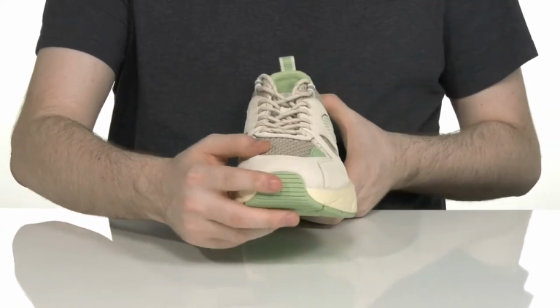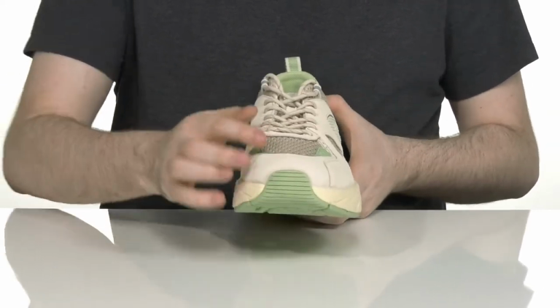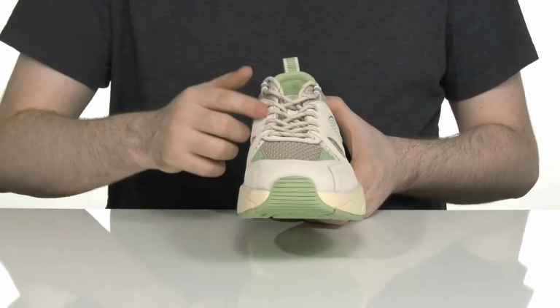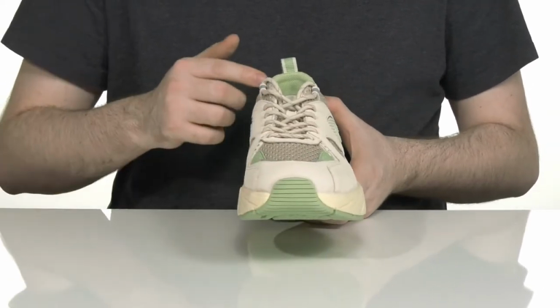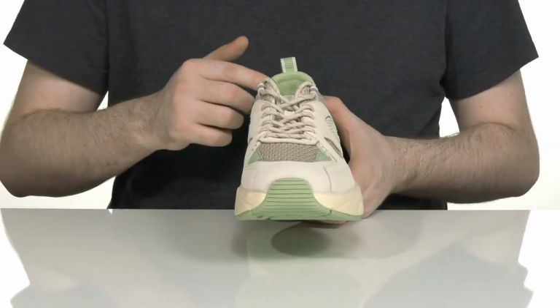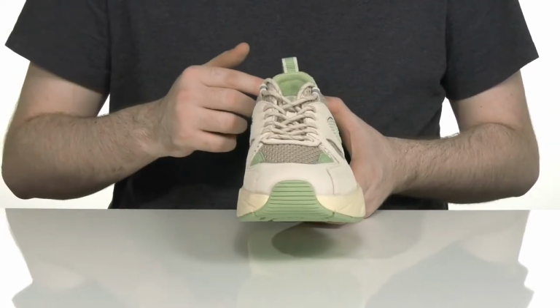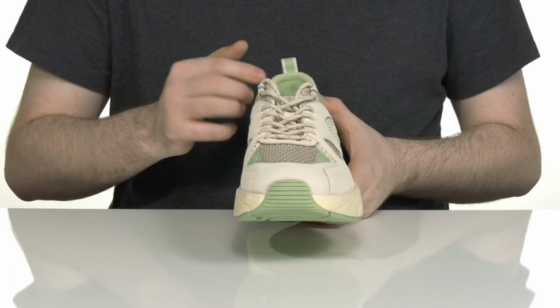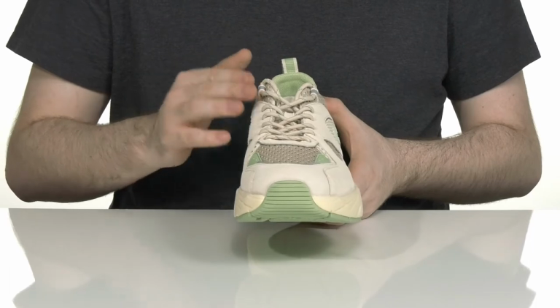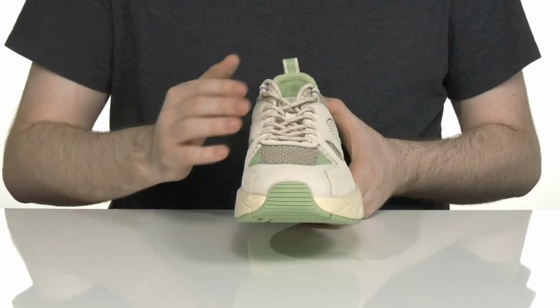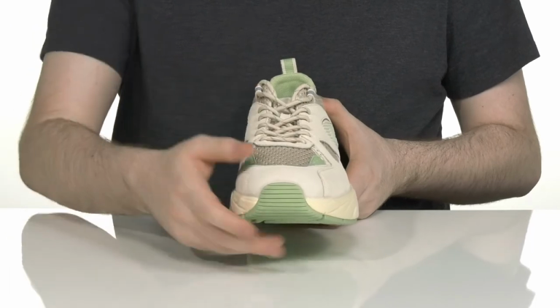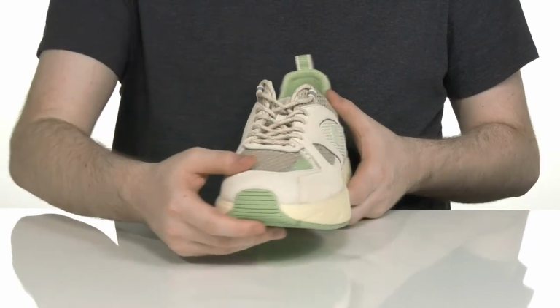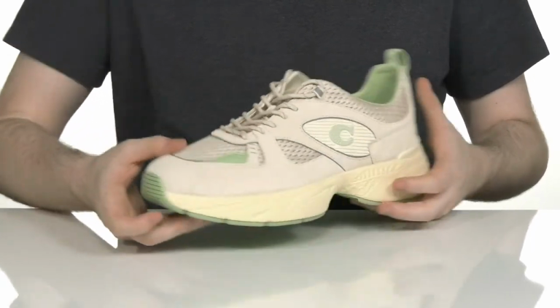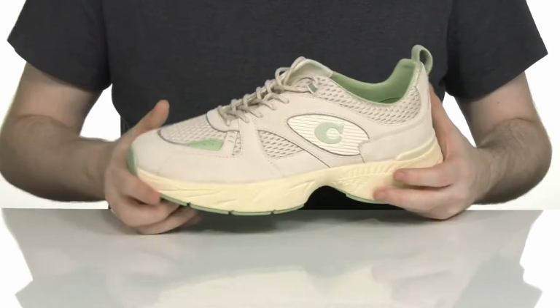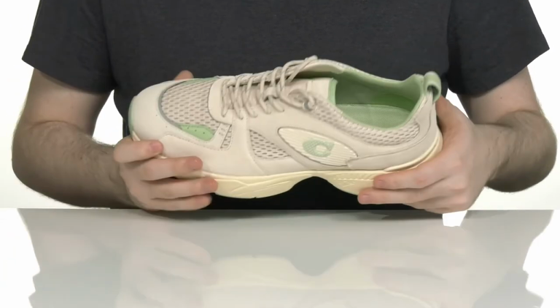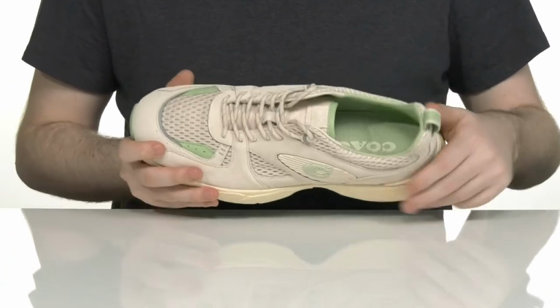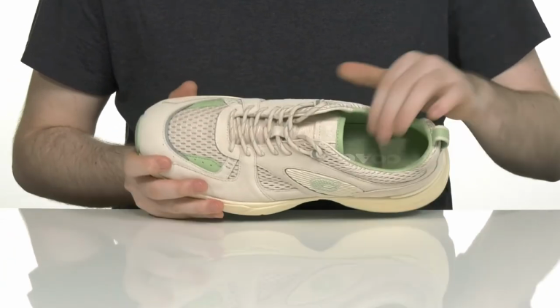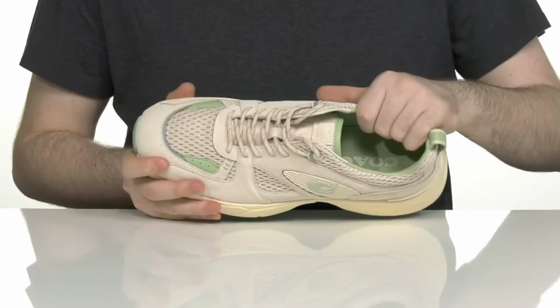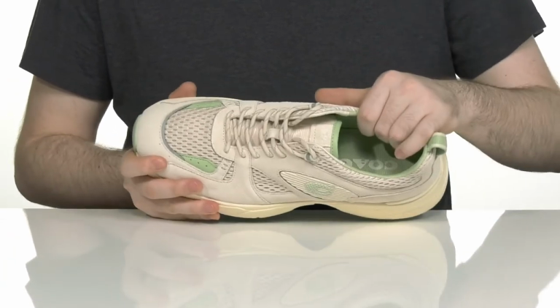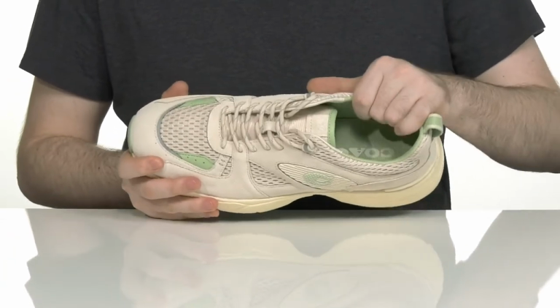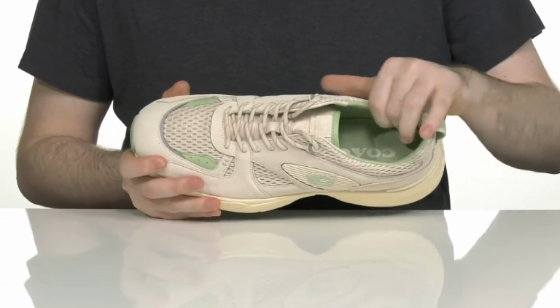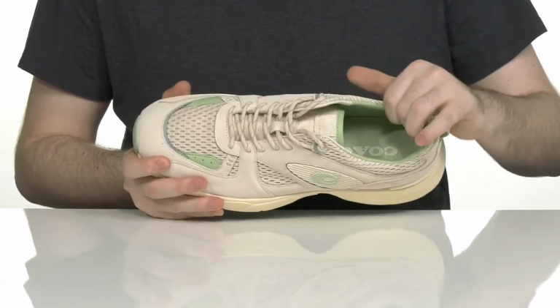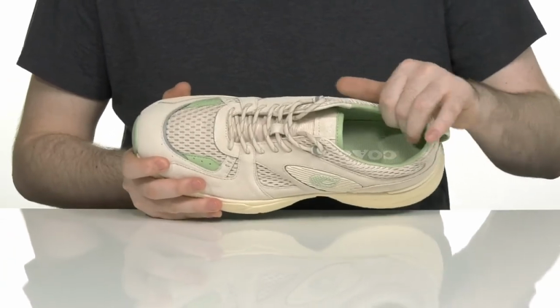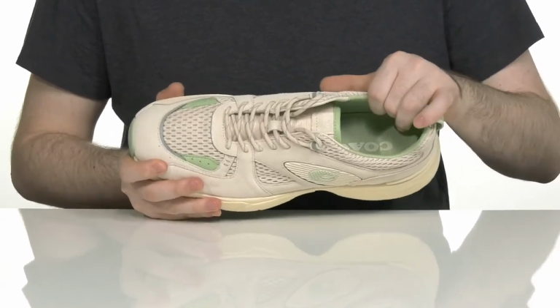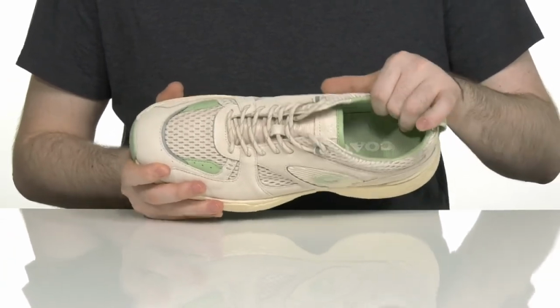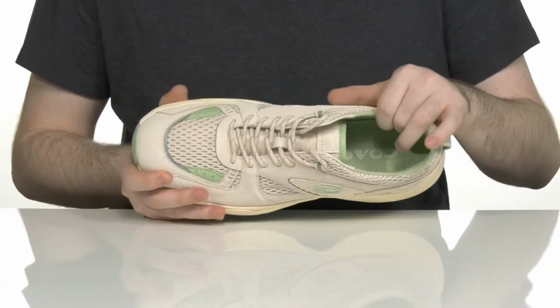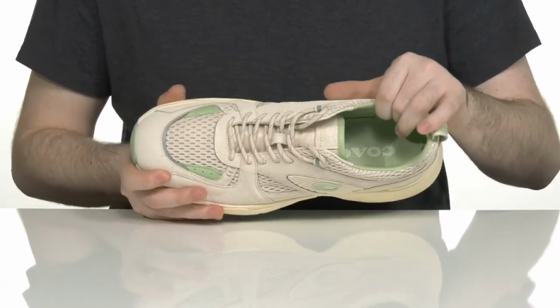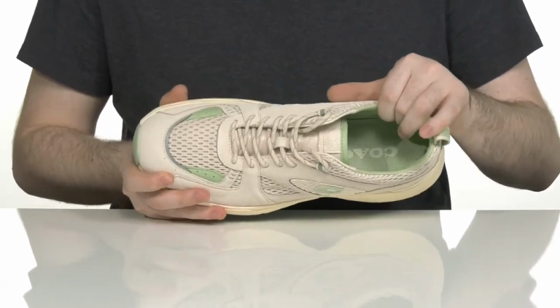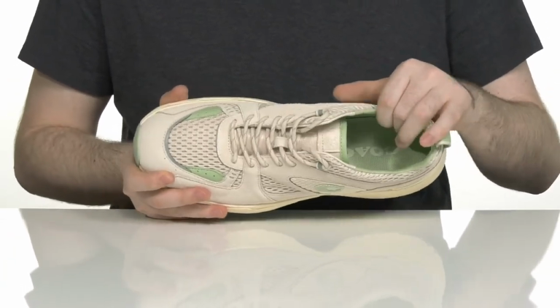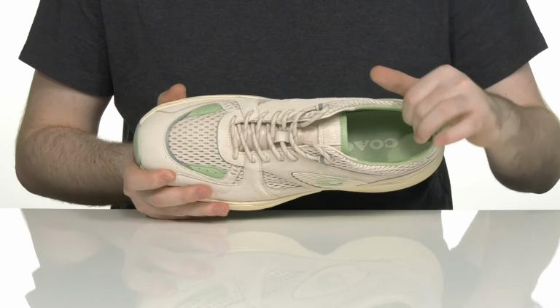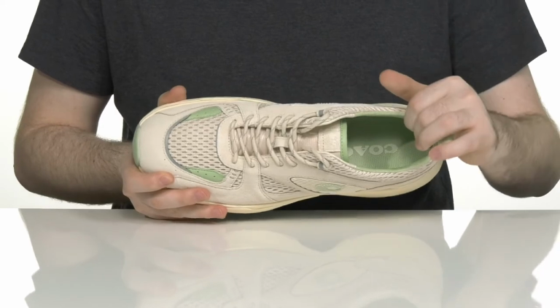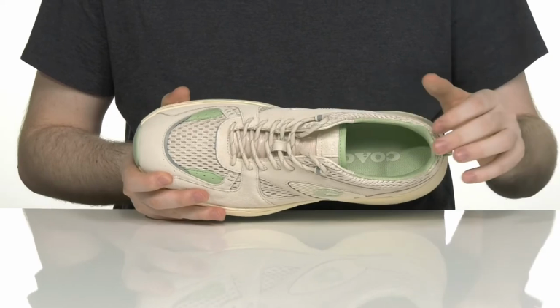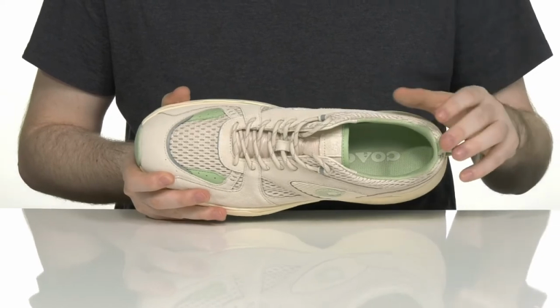It has a traditional lace-up for the perfect fit, and the inner lining is made with perforated mesh as well, keeping it very lightweight and cool.